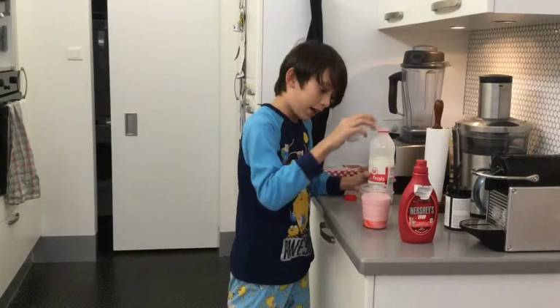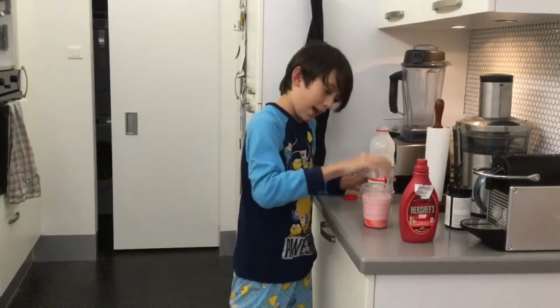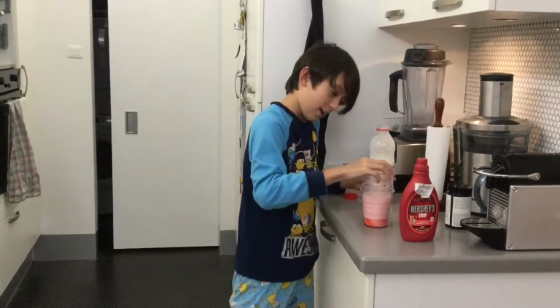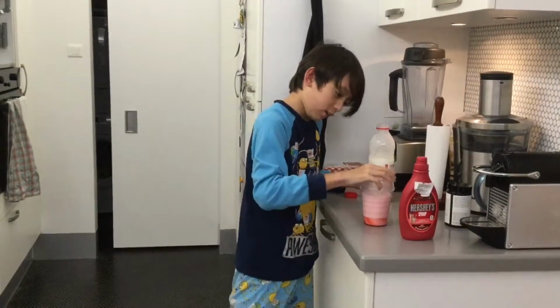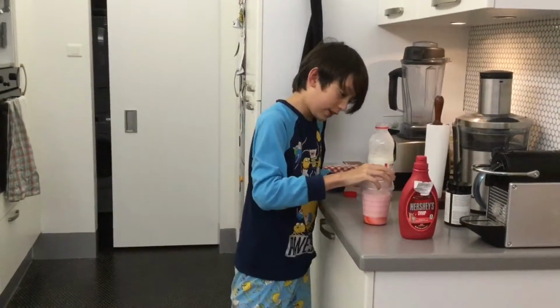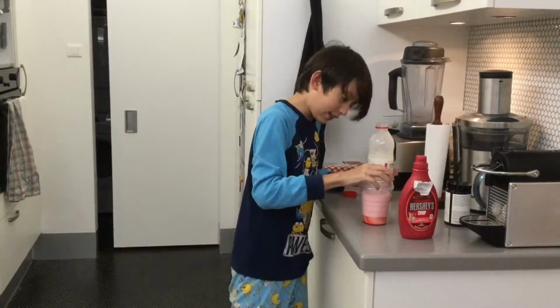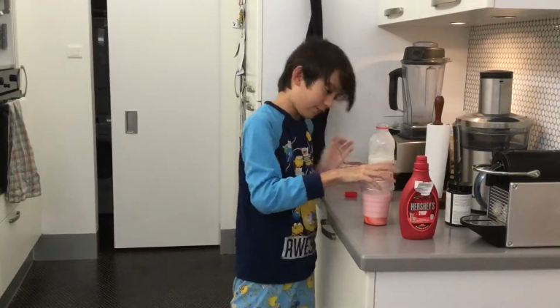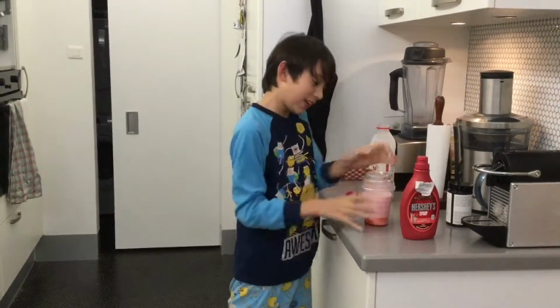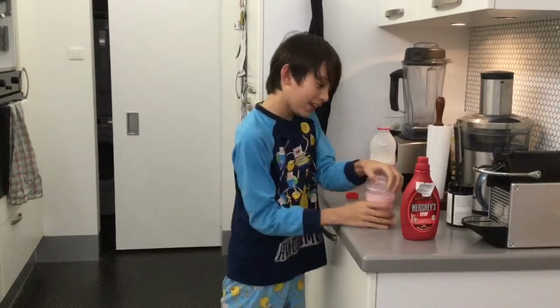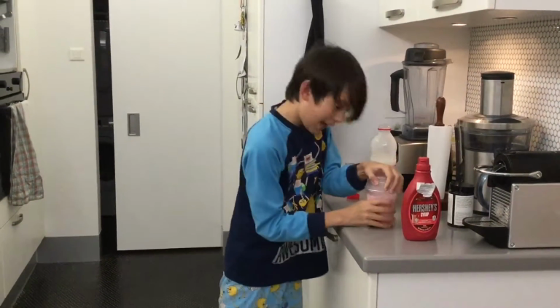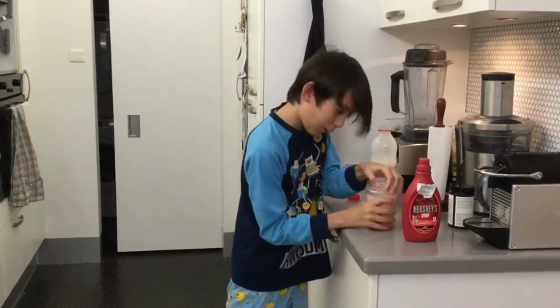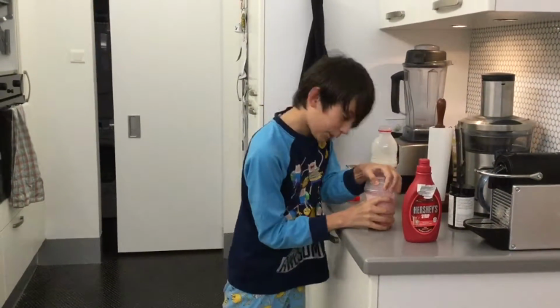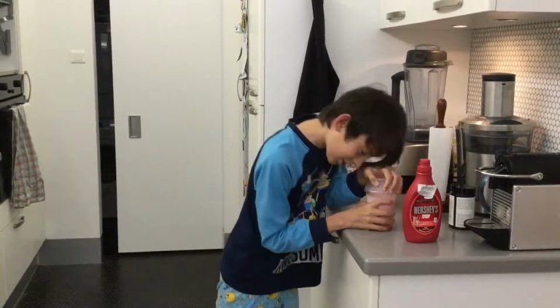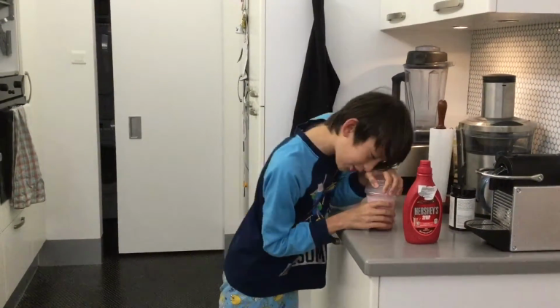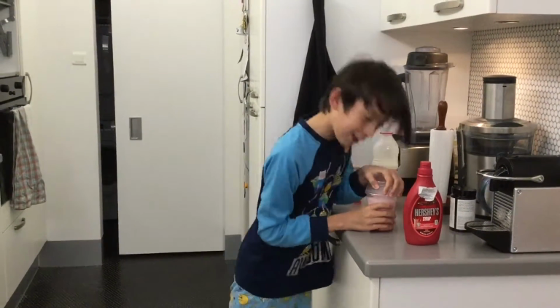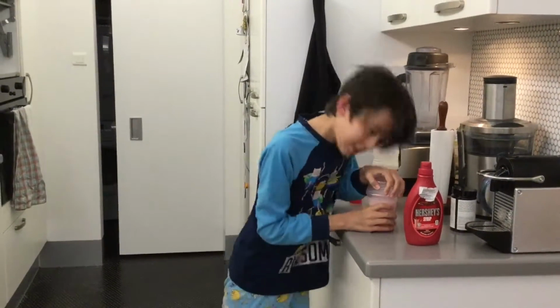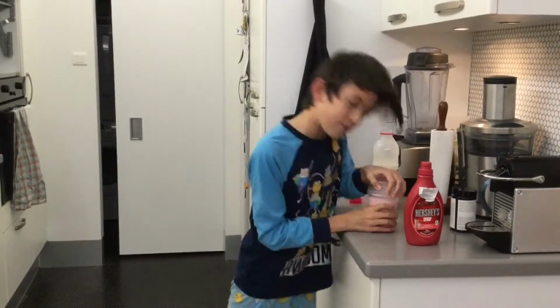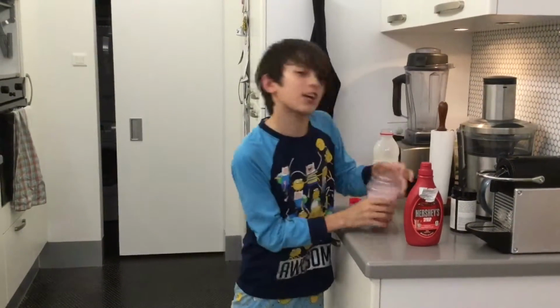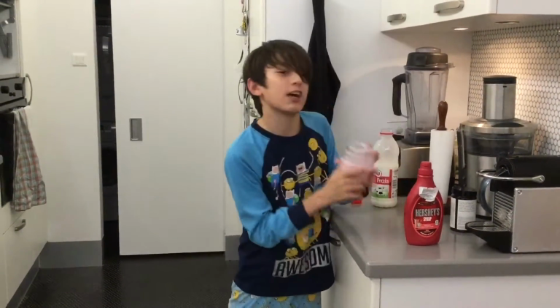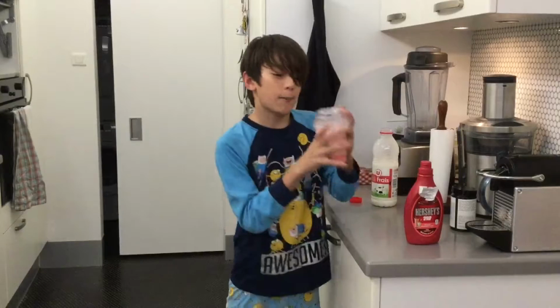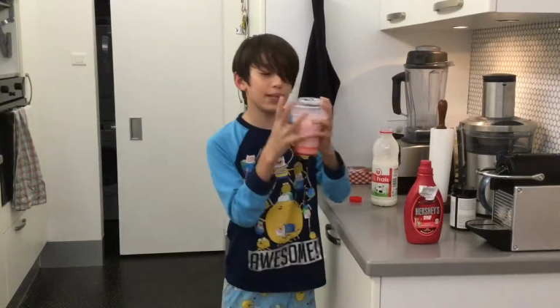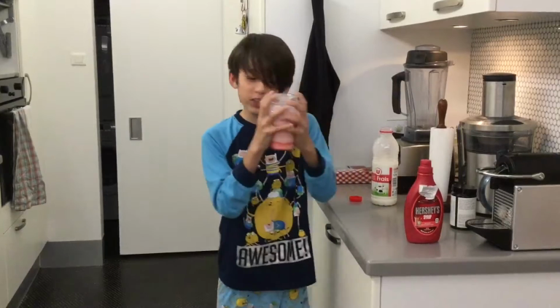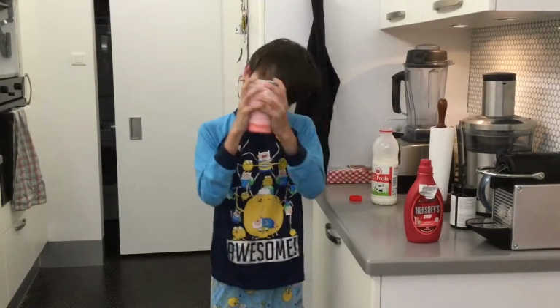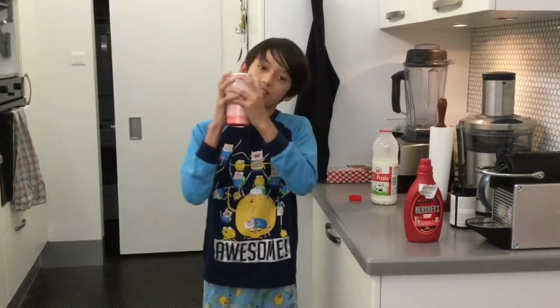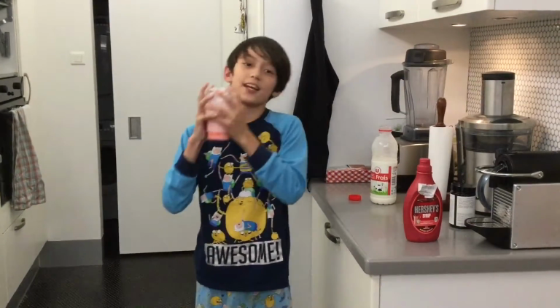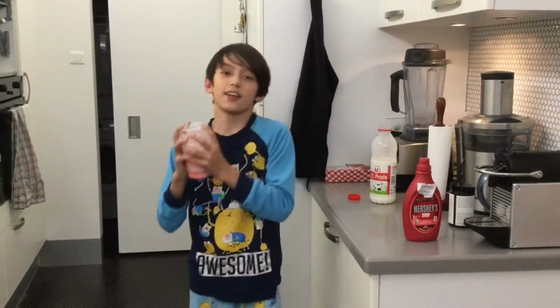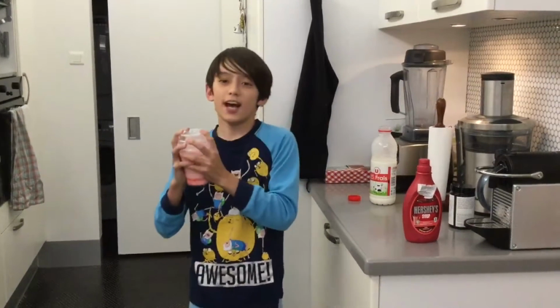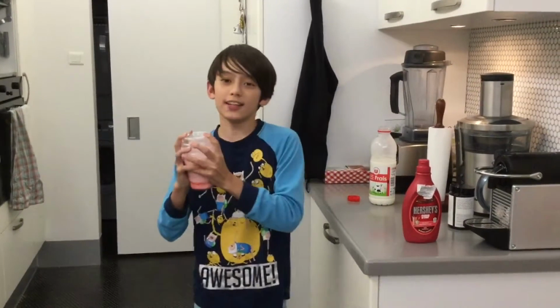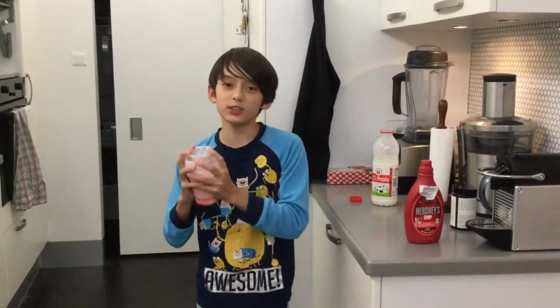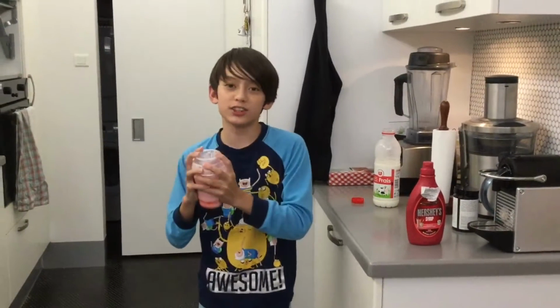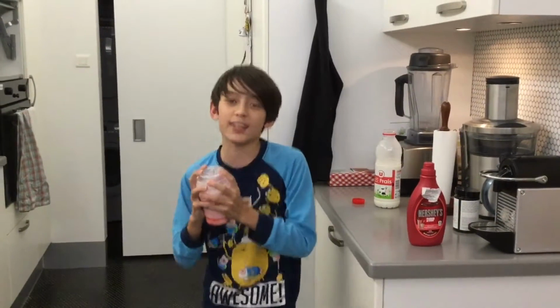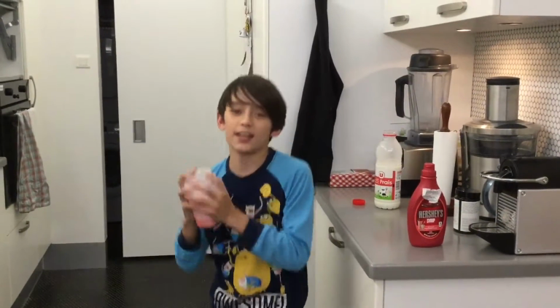Okay, you get the thingy and you put it on the thingy. Make sure it's tight. And then you shake it.